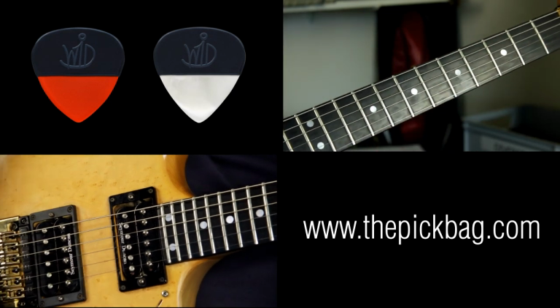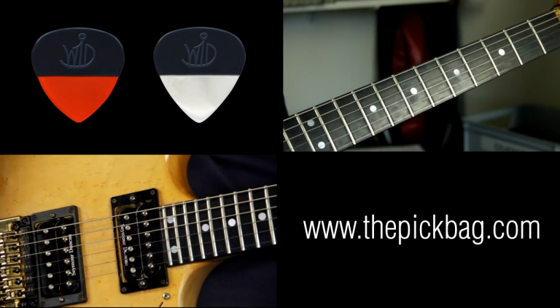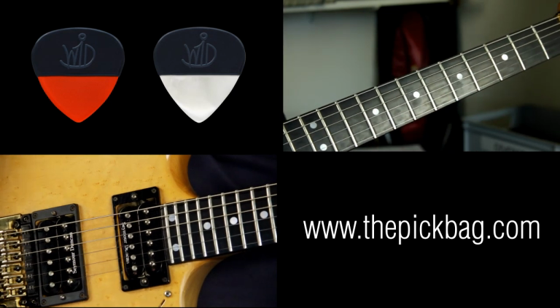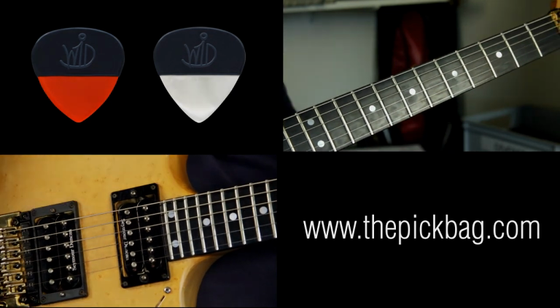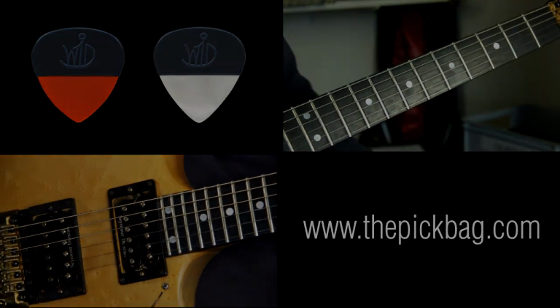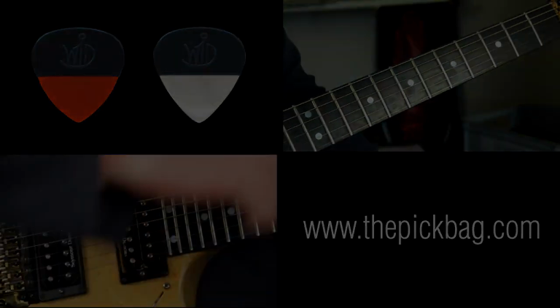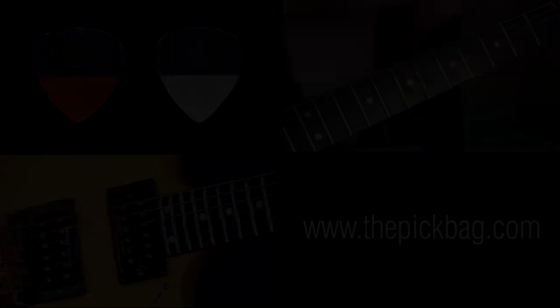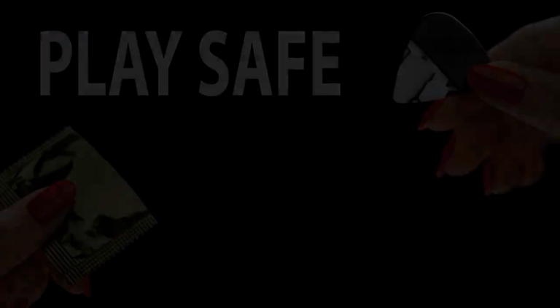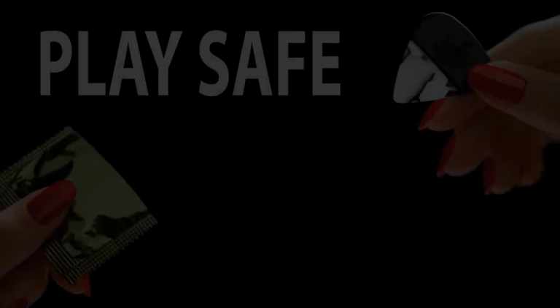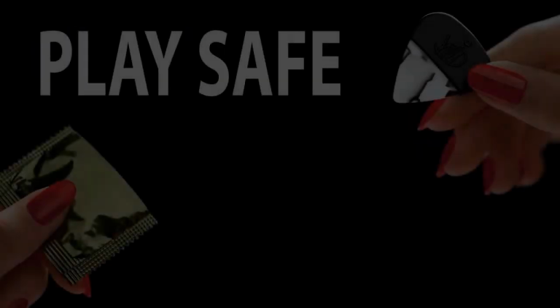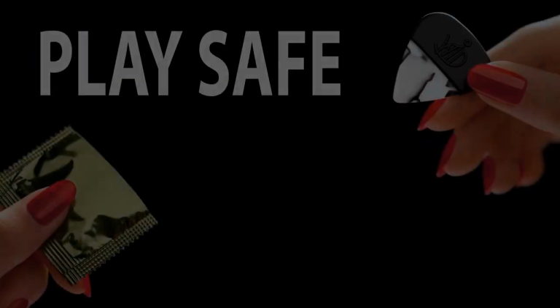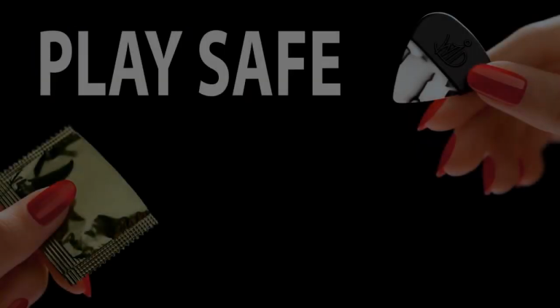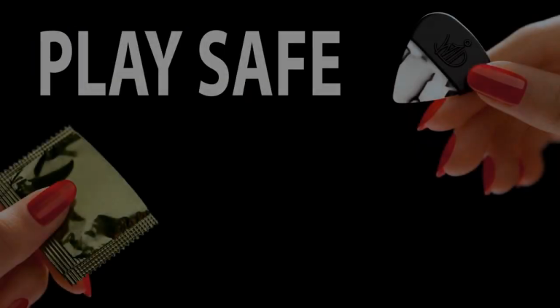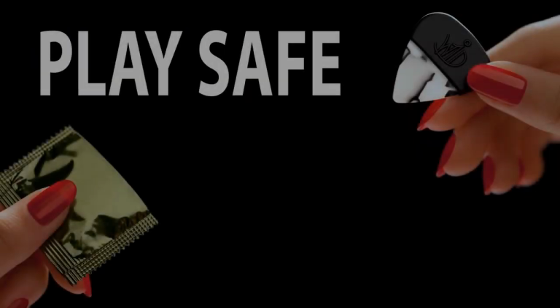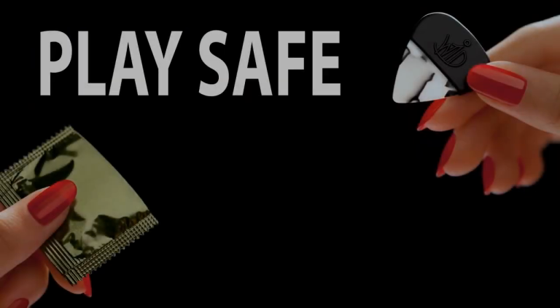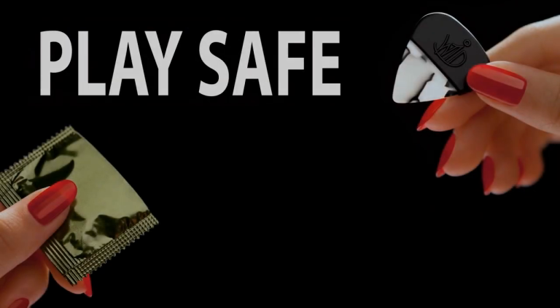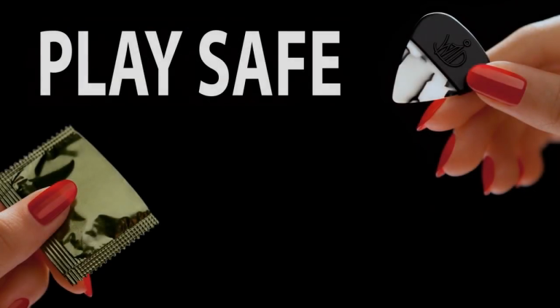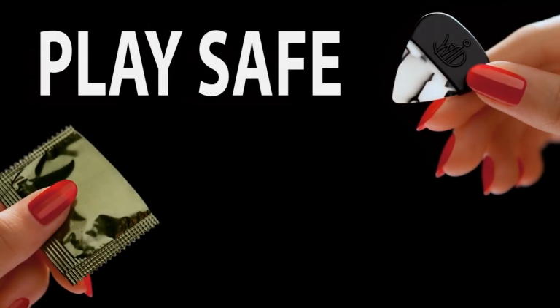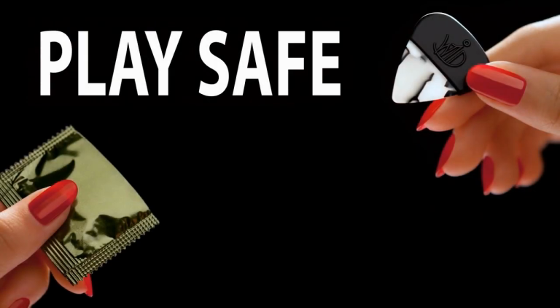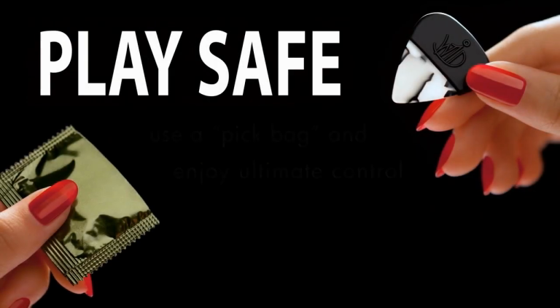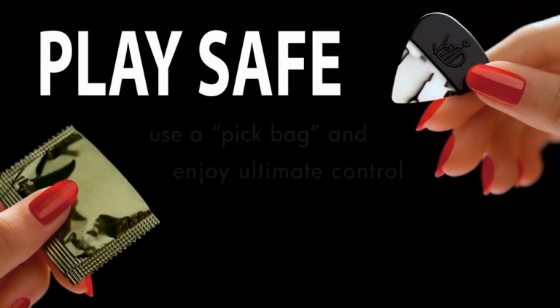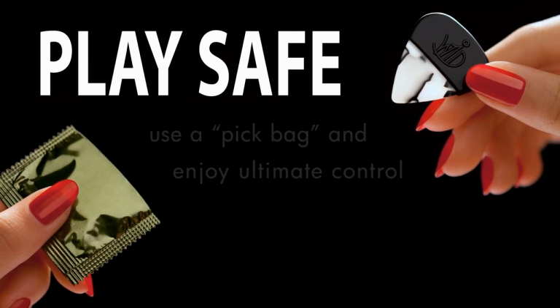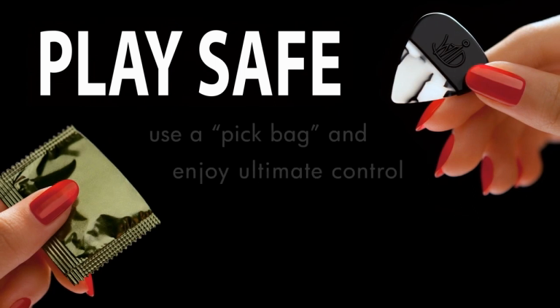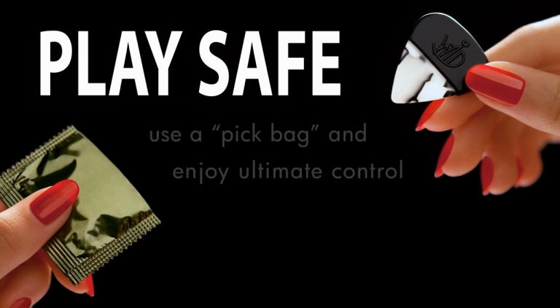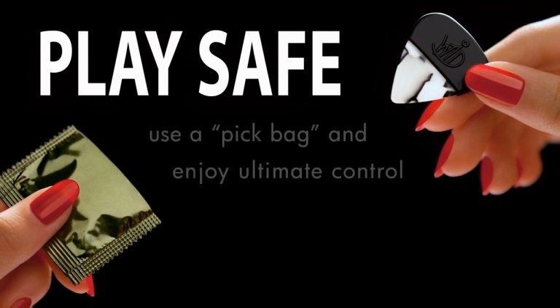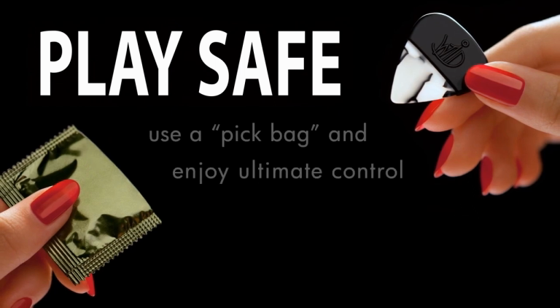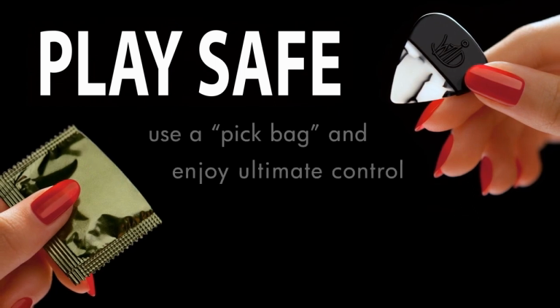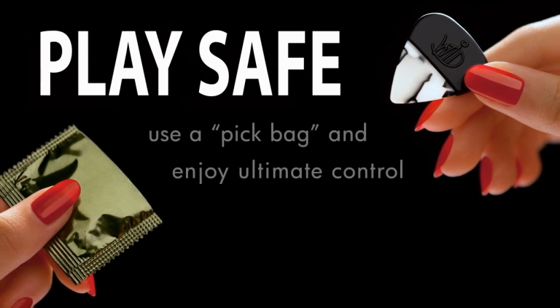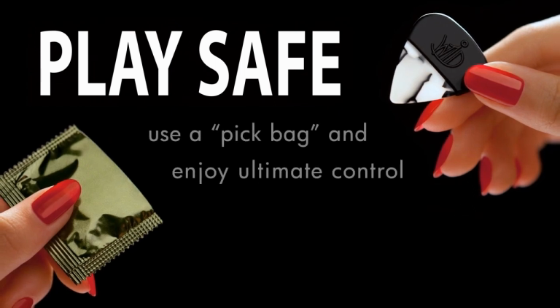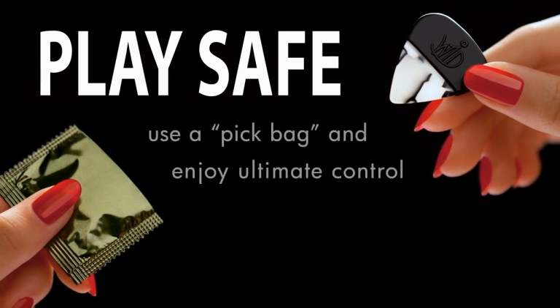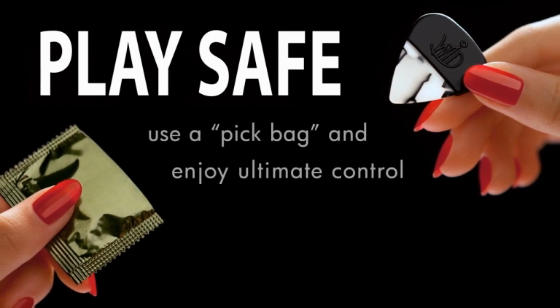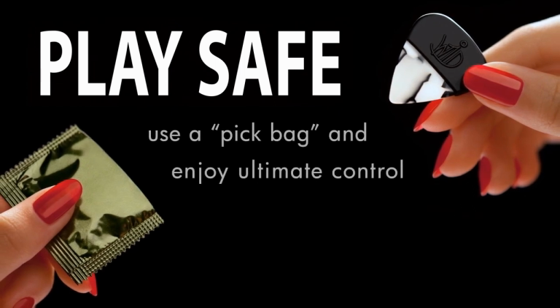Always remember, play safe. Use a pick bag.